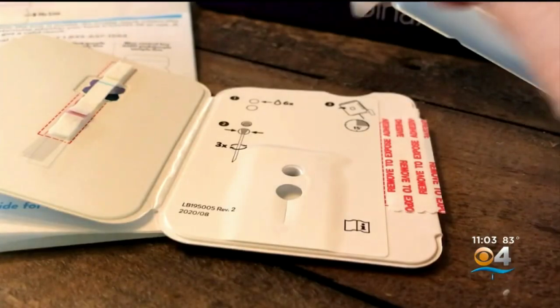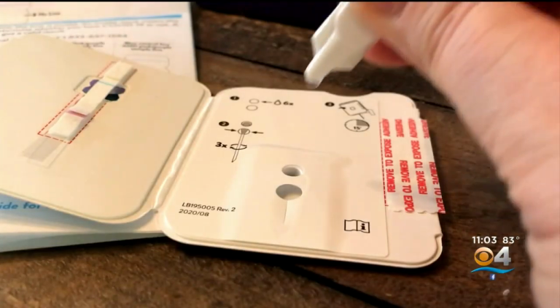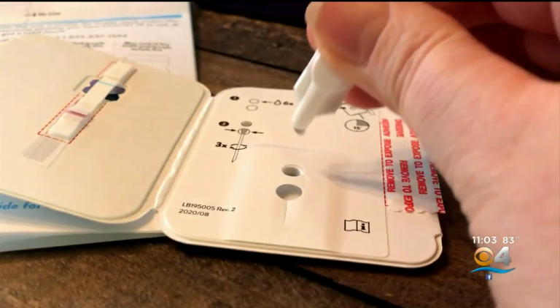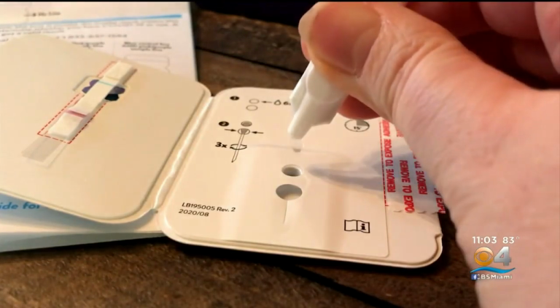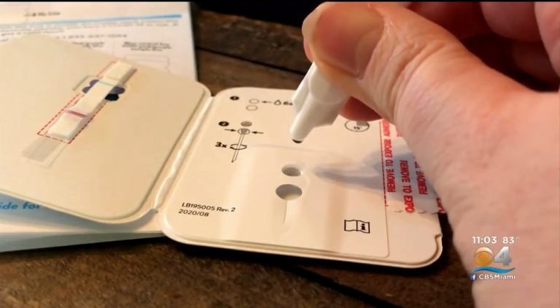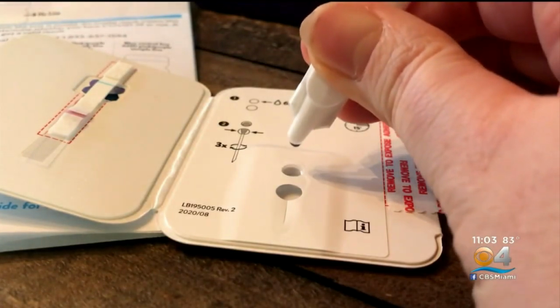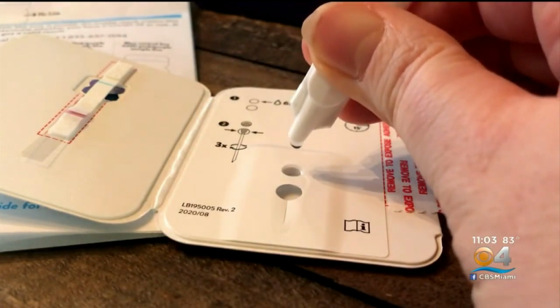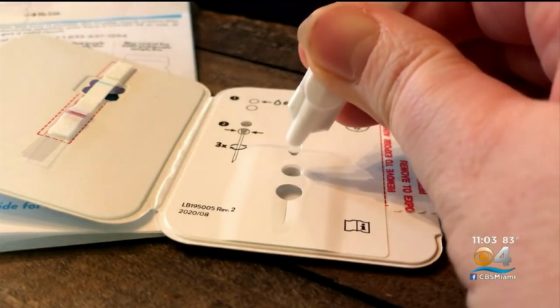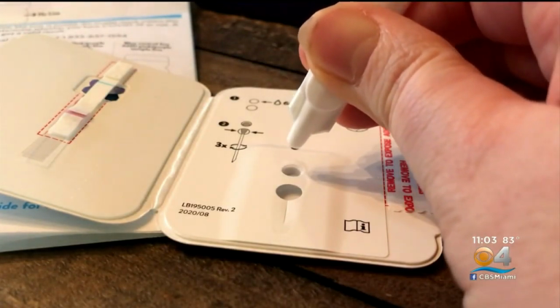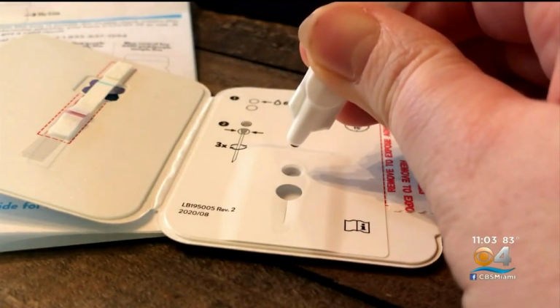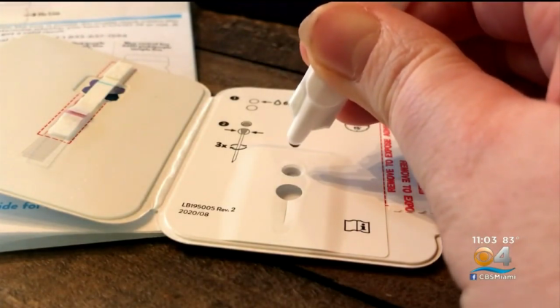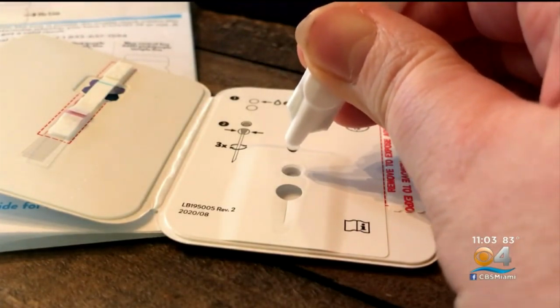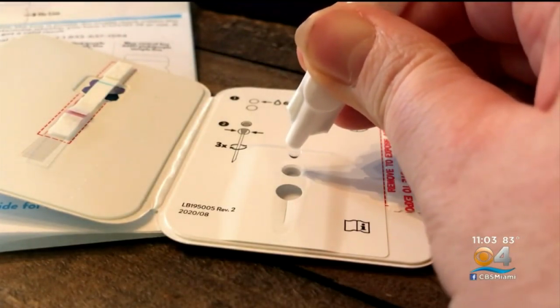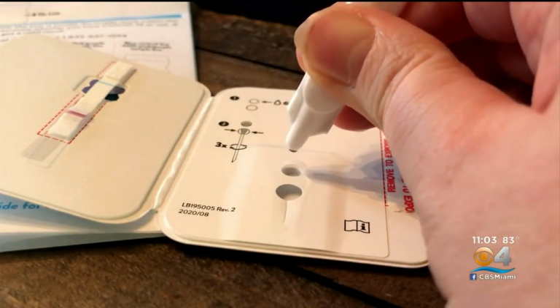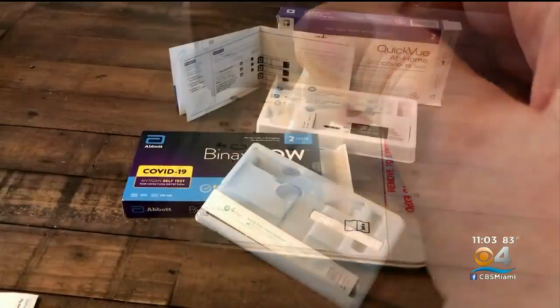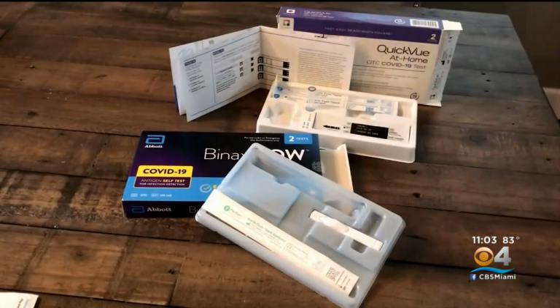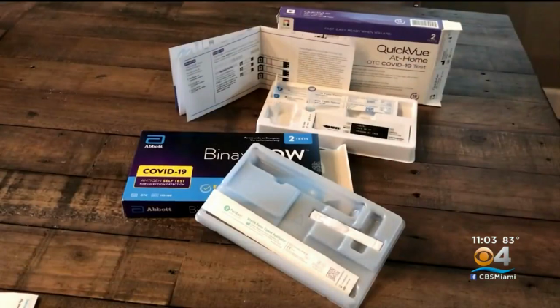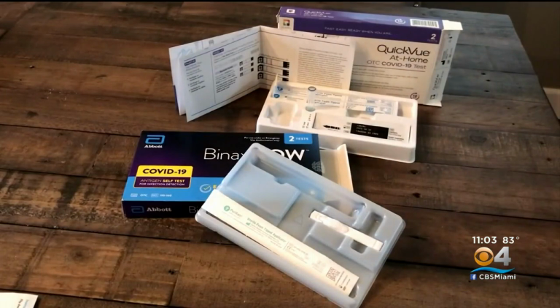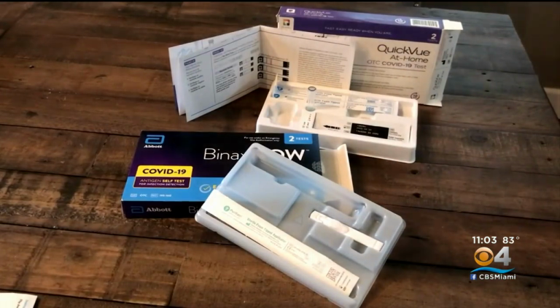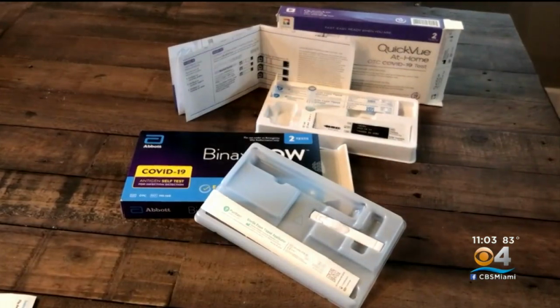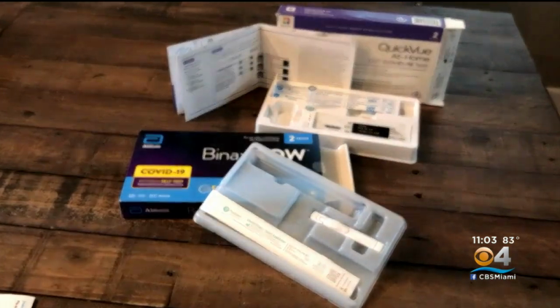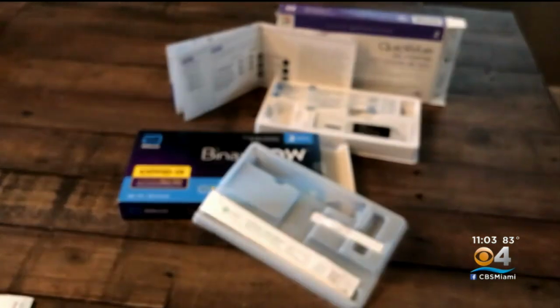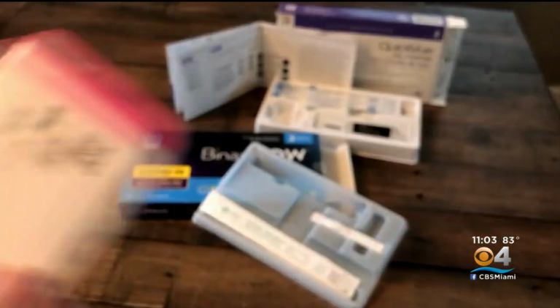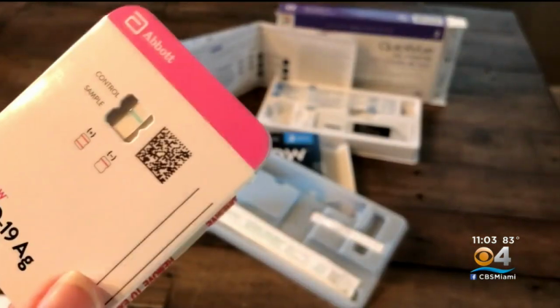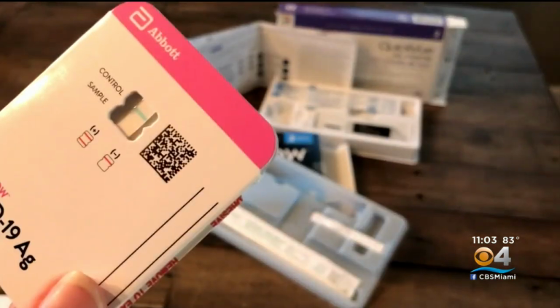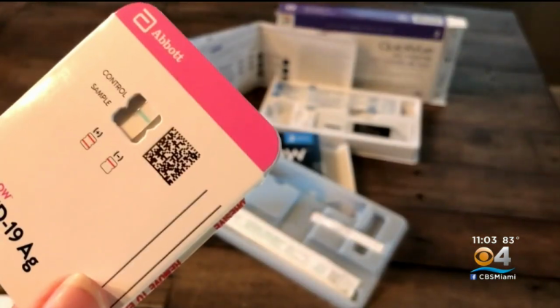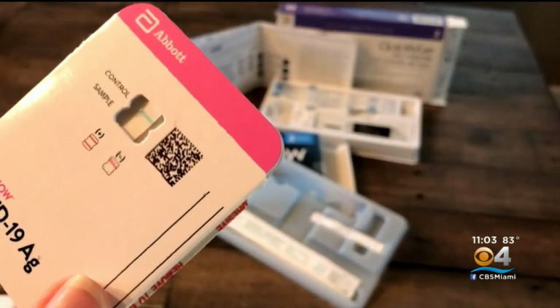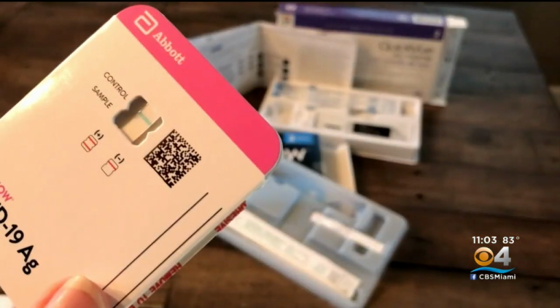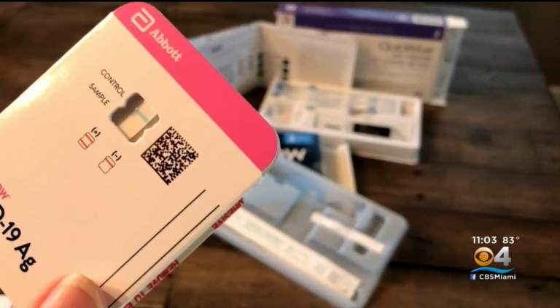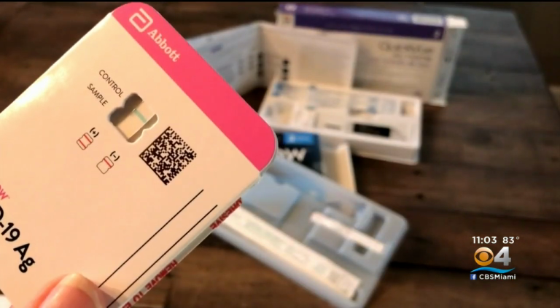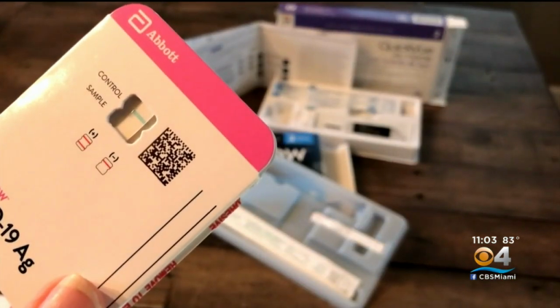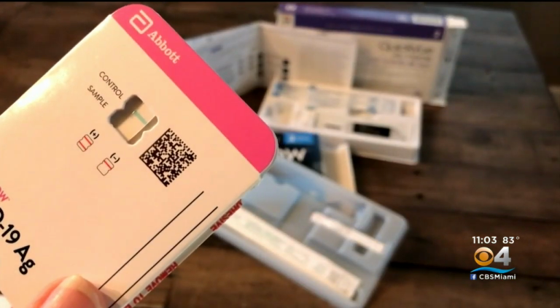Health experts agree that PCR tests are more accurate than rapid antigen tests because they detect small amounts of viral material.